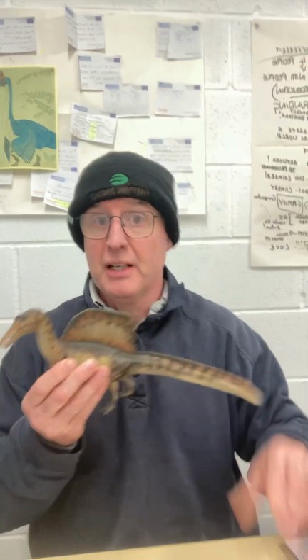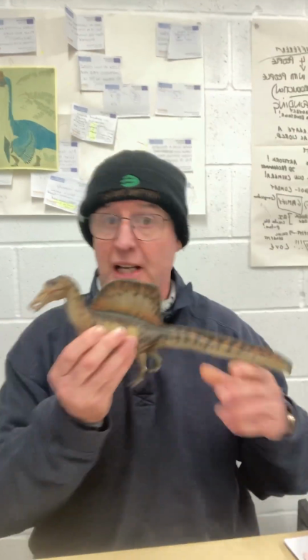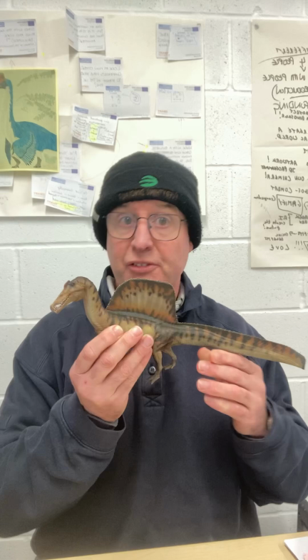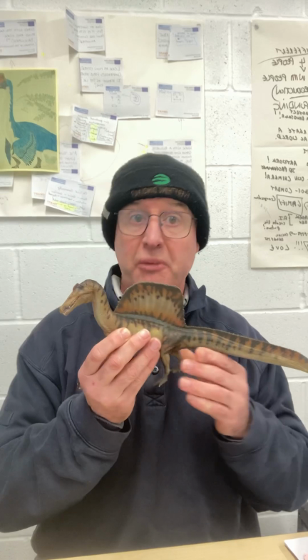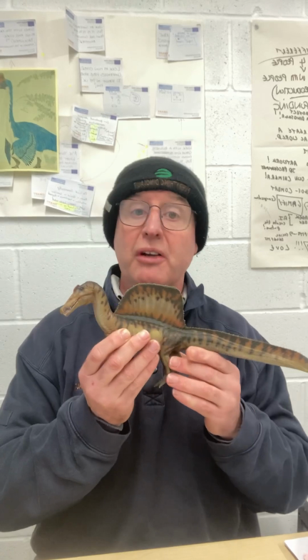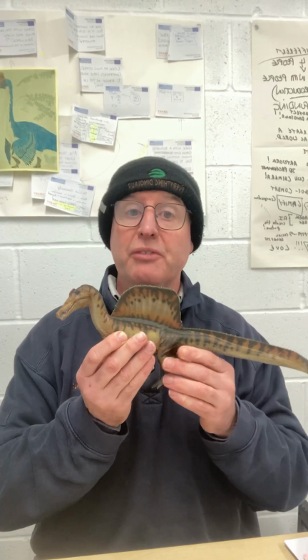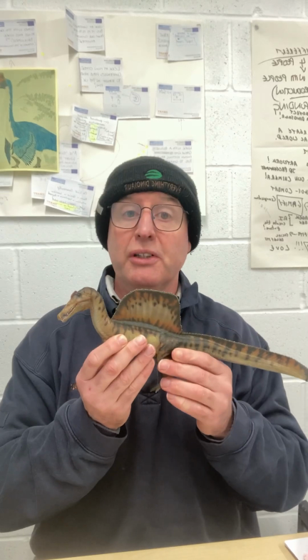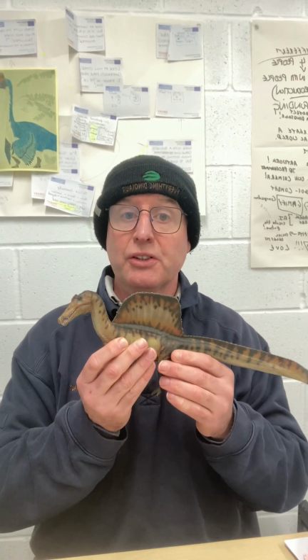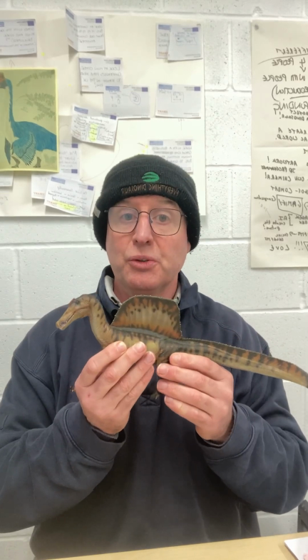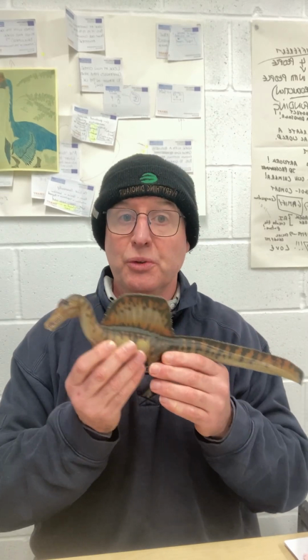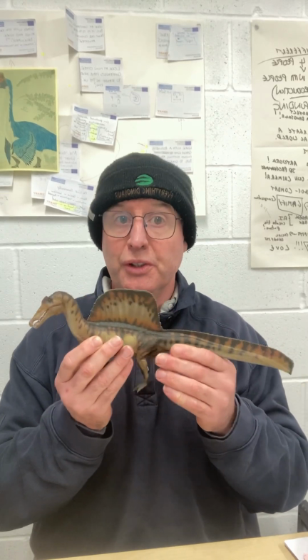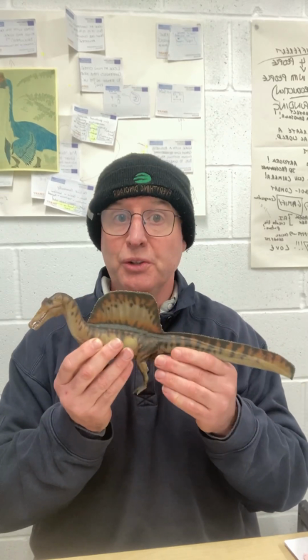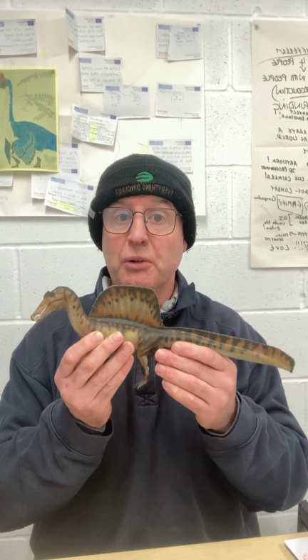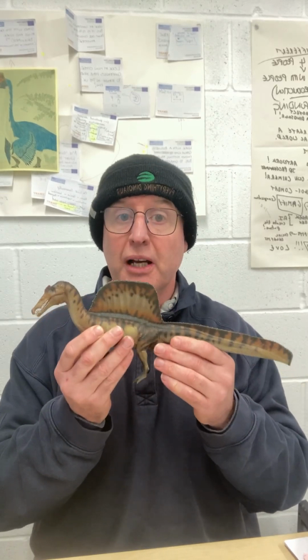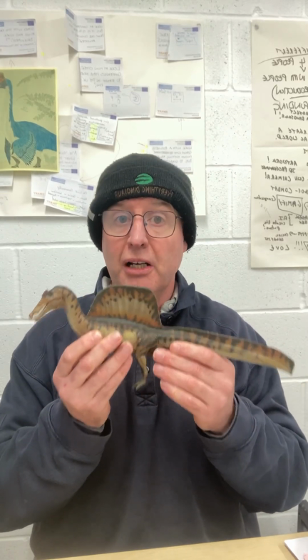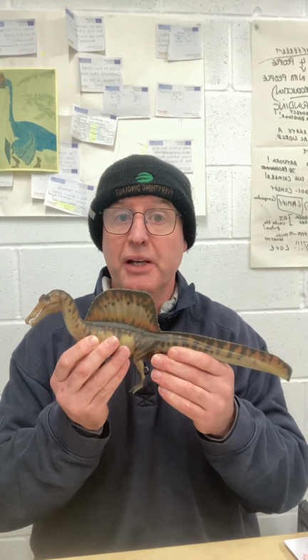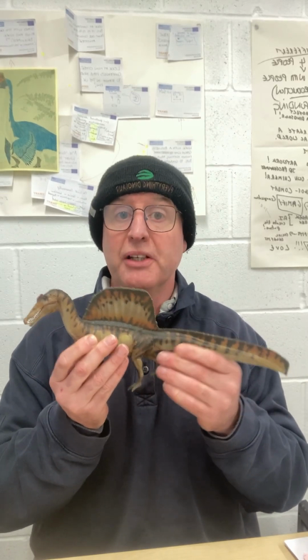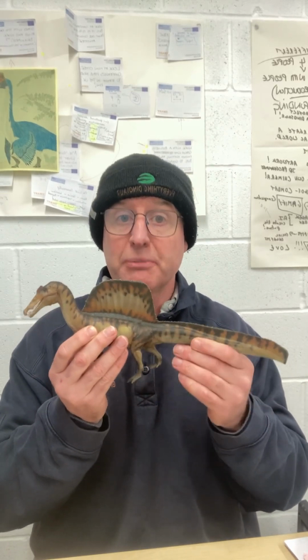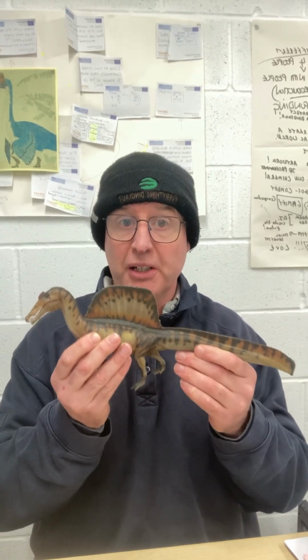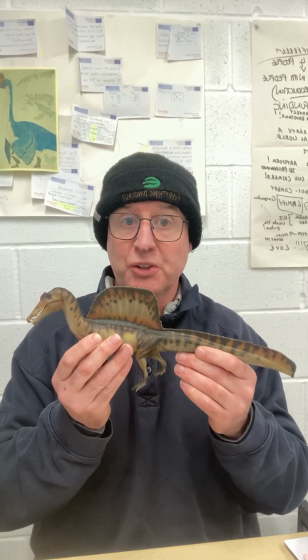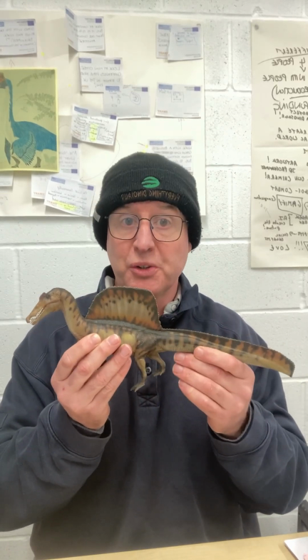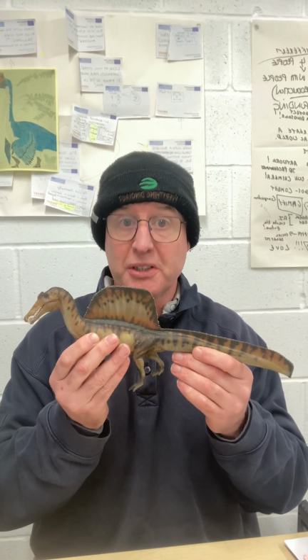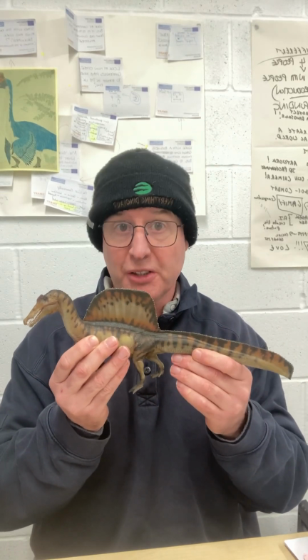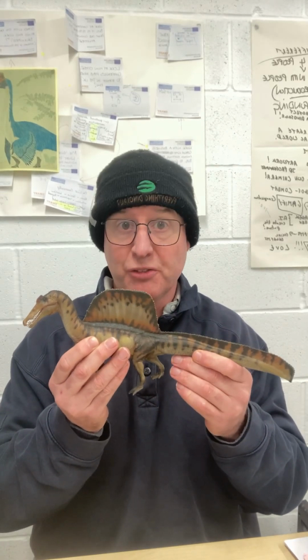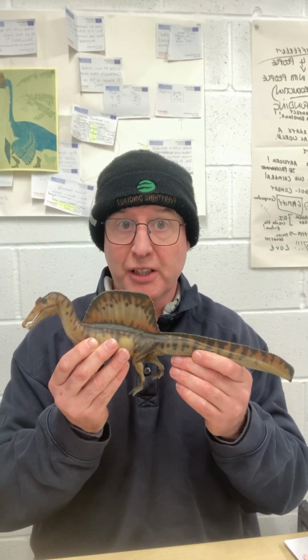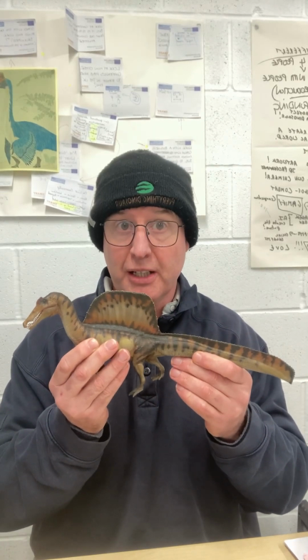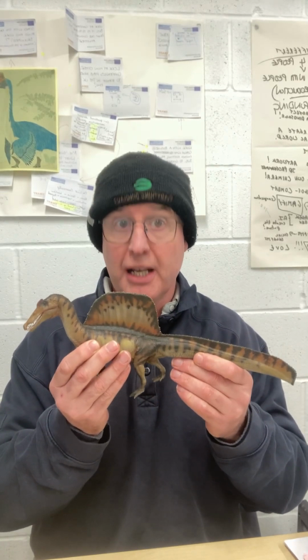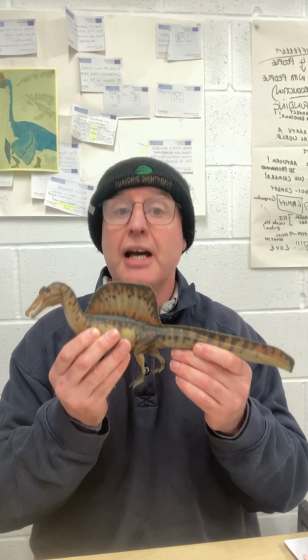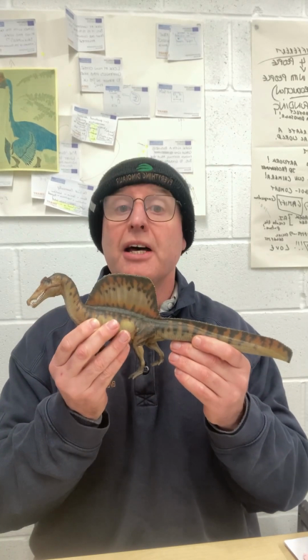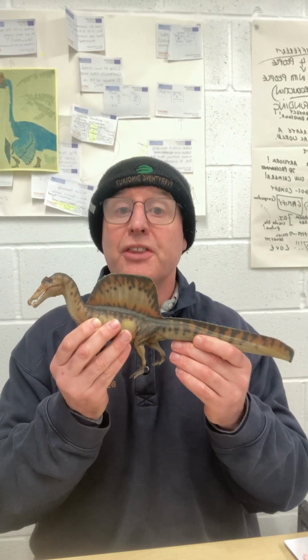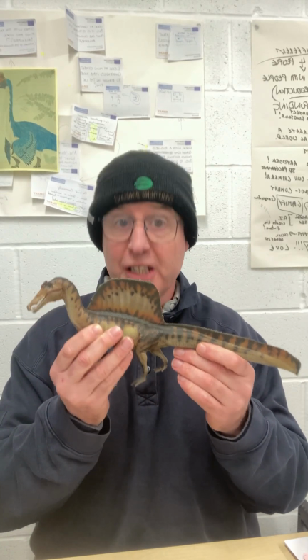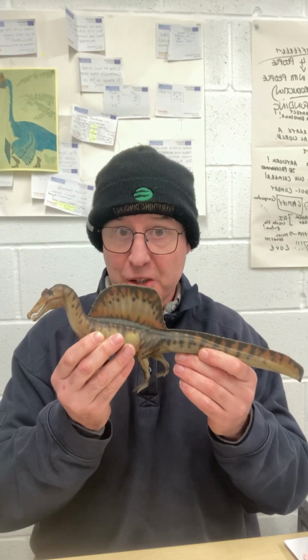From Everything Dinosaur, the new Armen Spinosaurus dinosaur figure. Thank you!